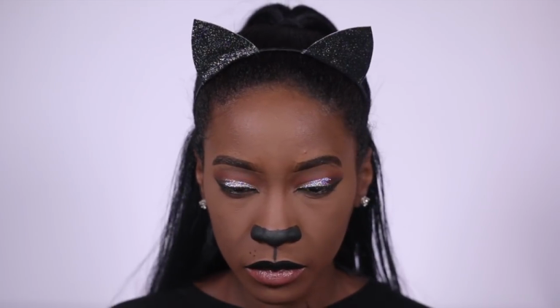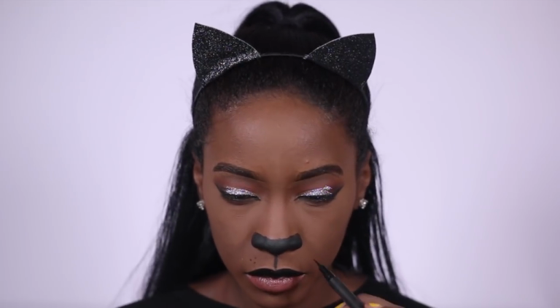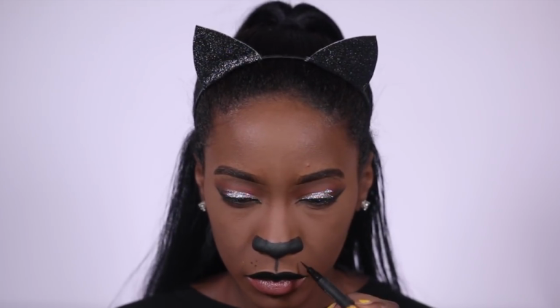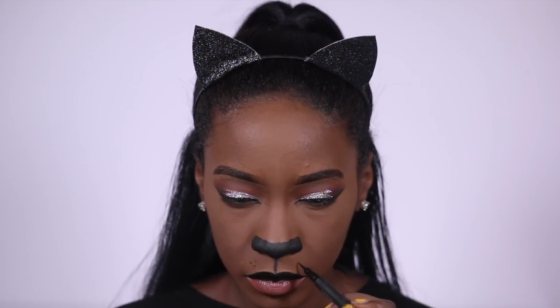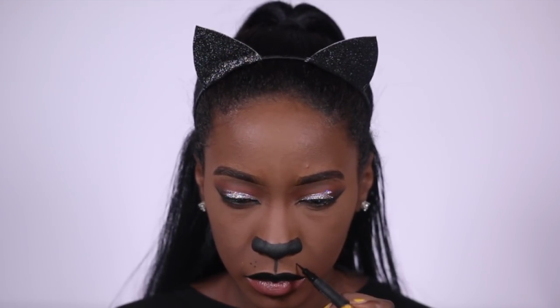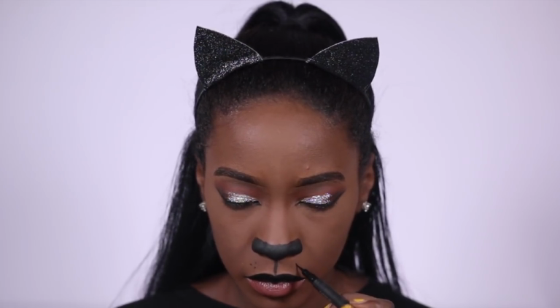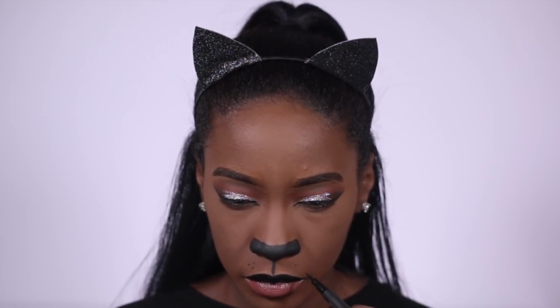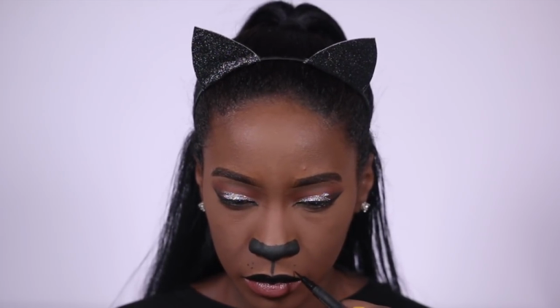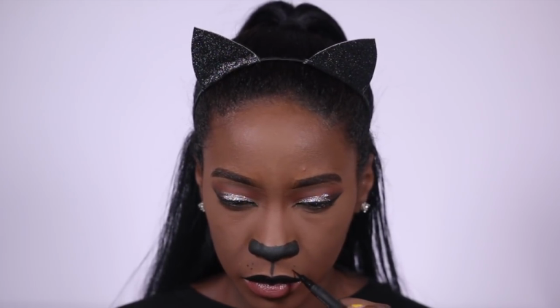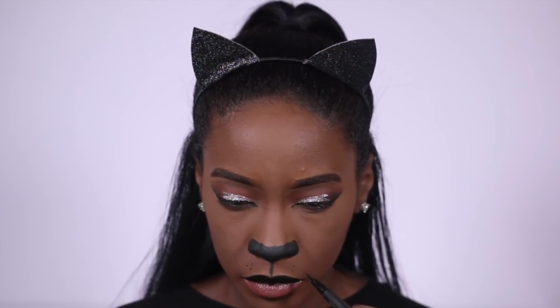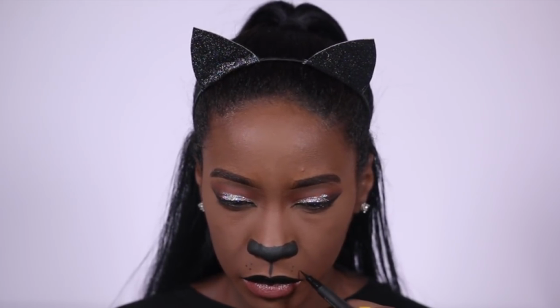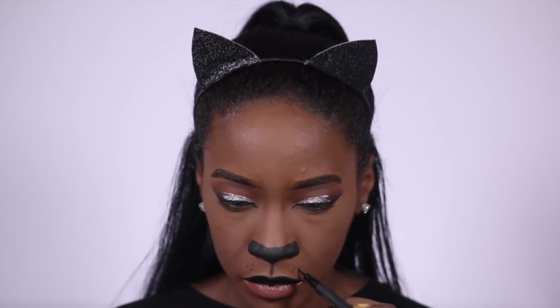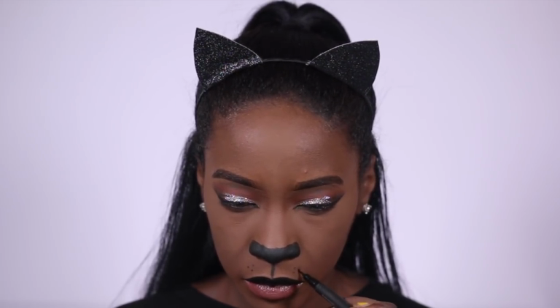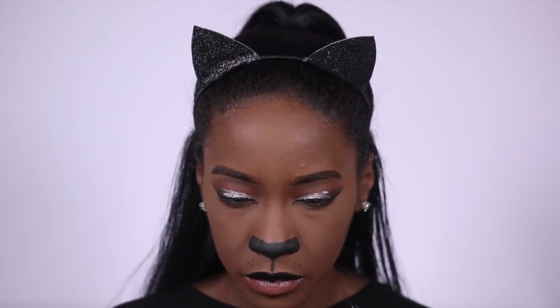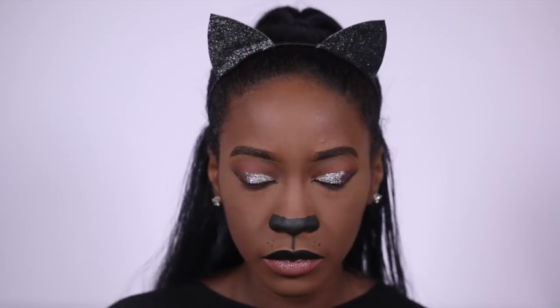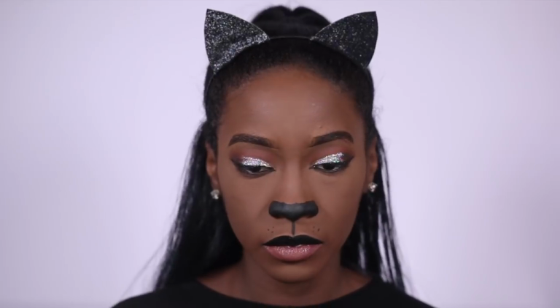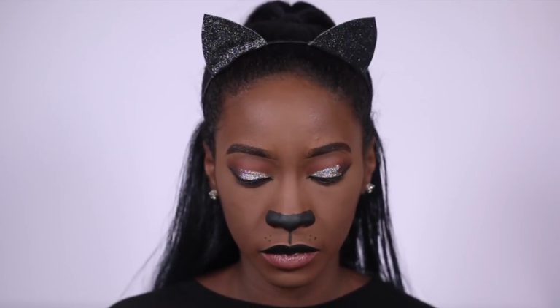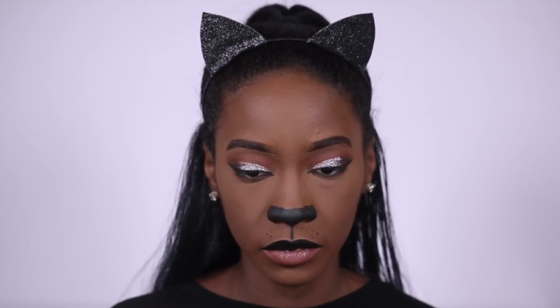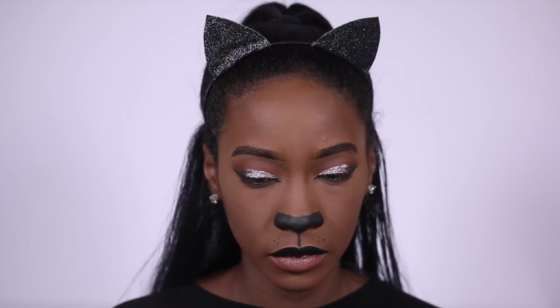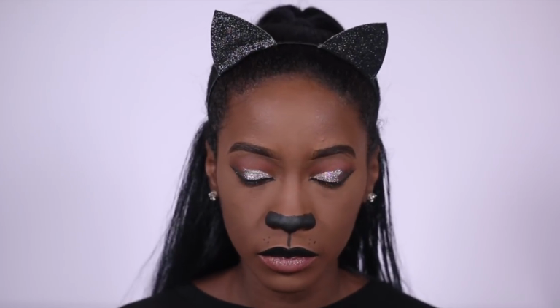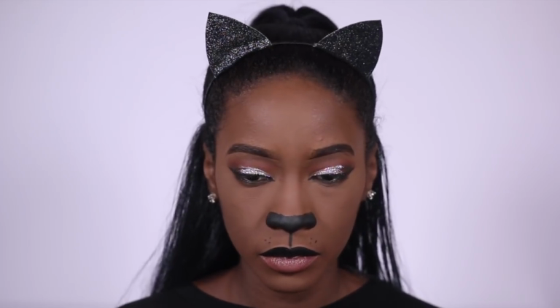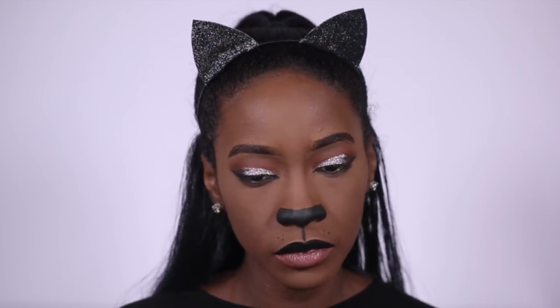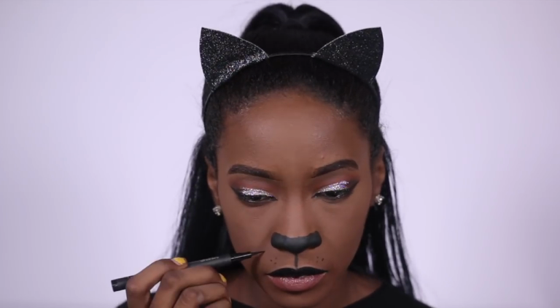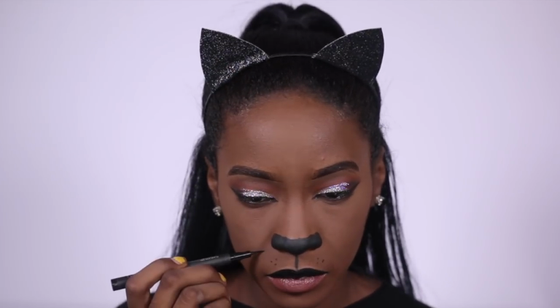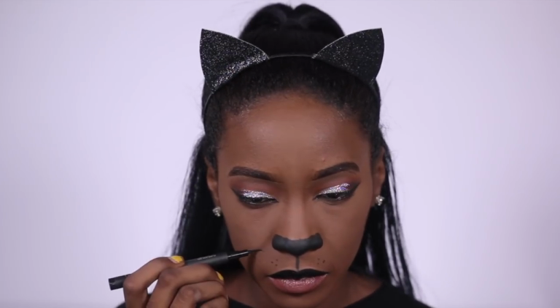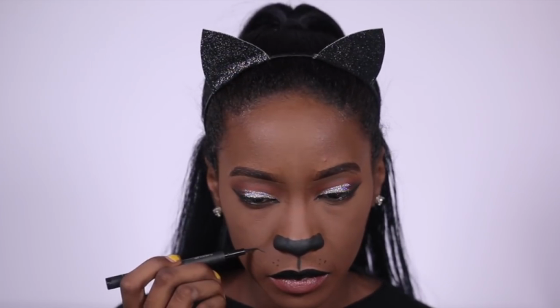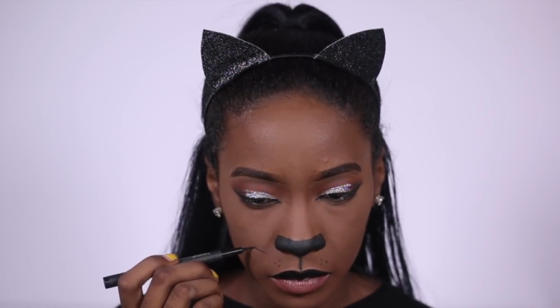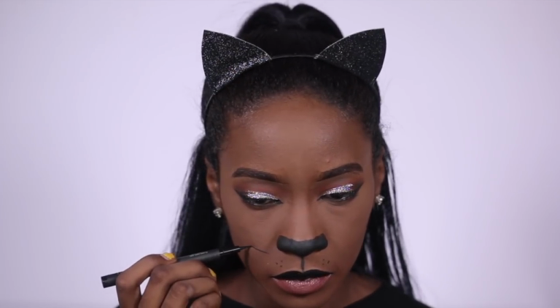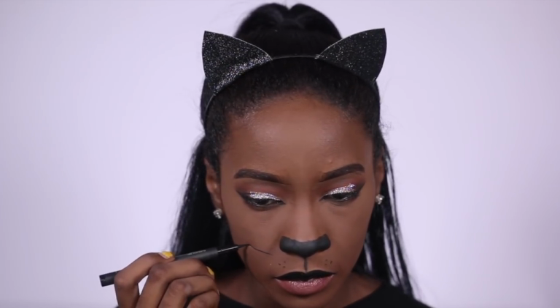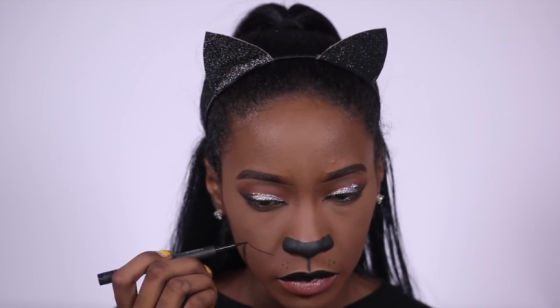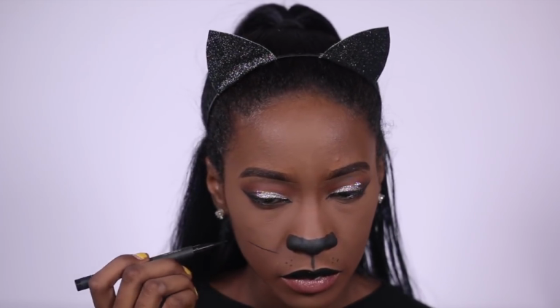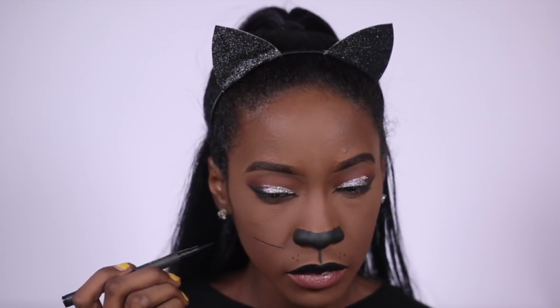To draw the dots on my face I used the same liner, and I also drew the whiskers onto my face with it.